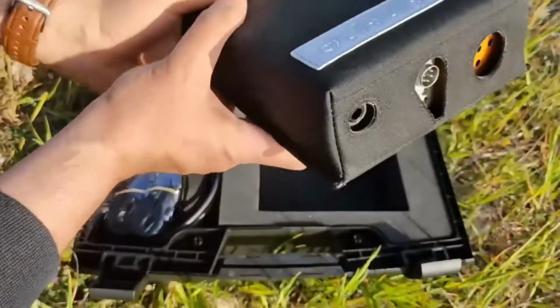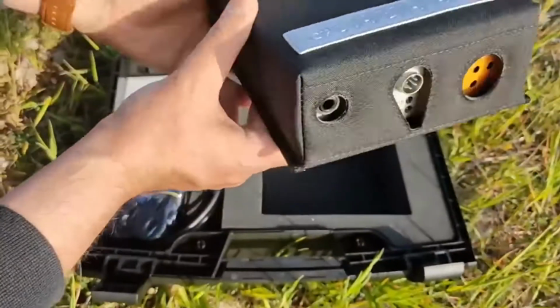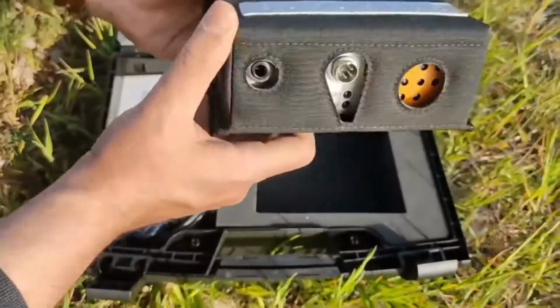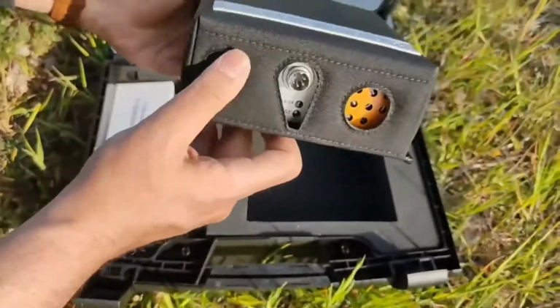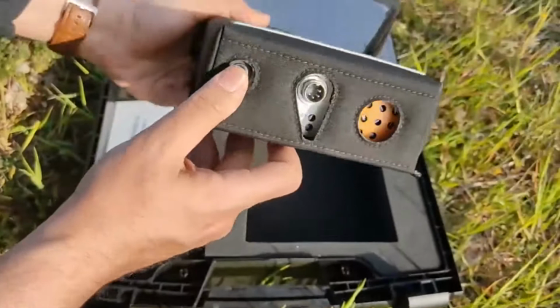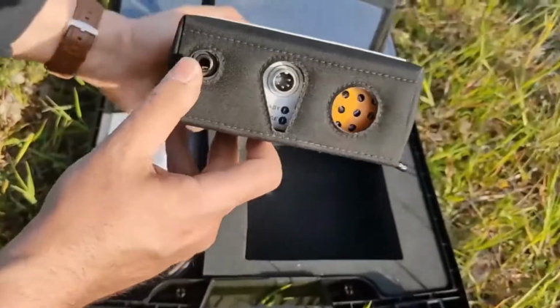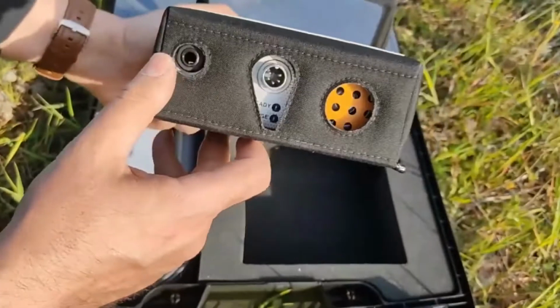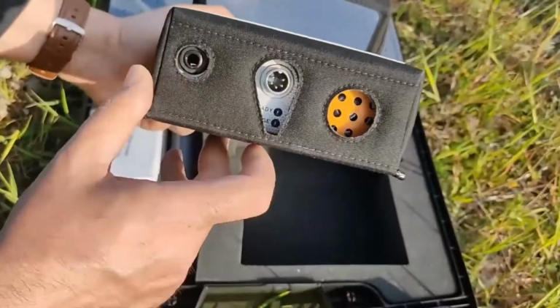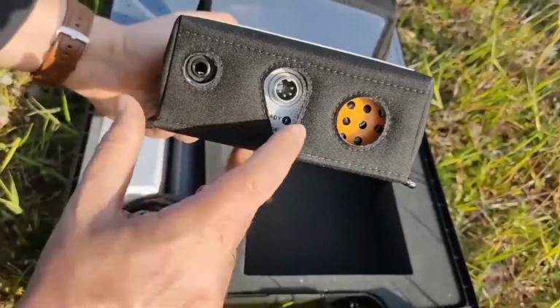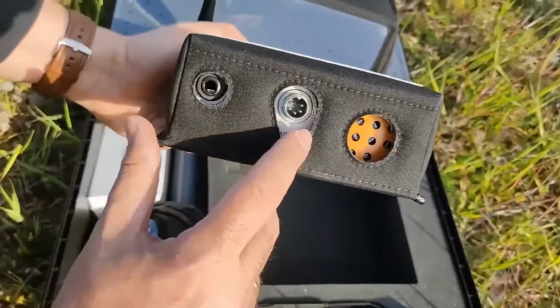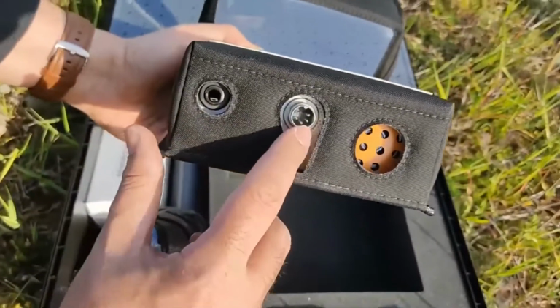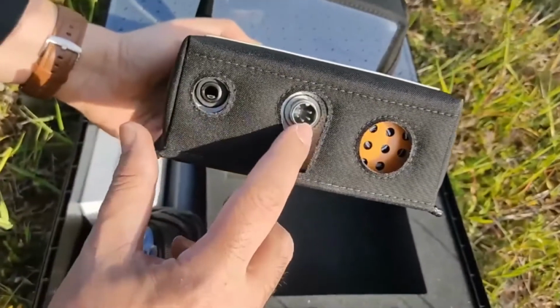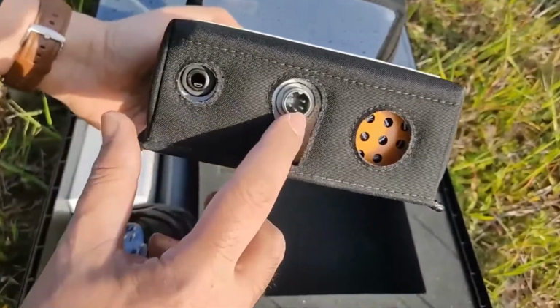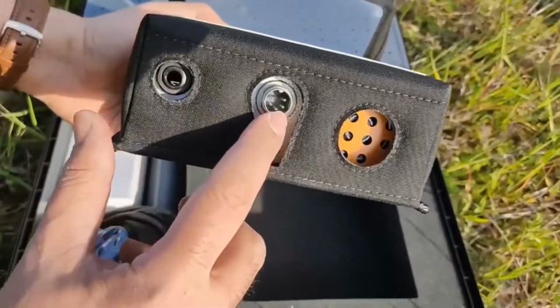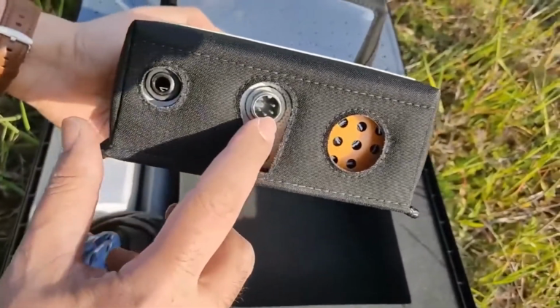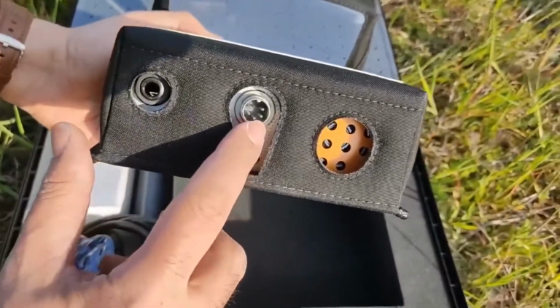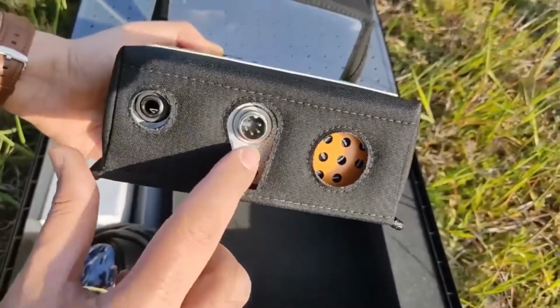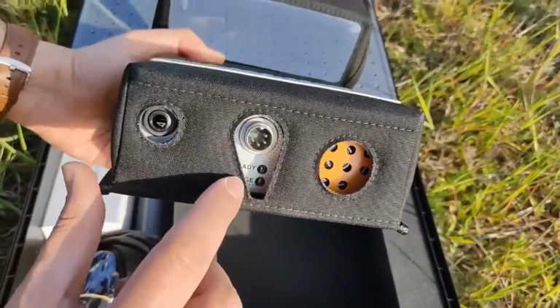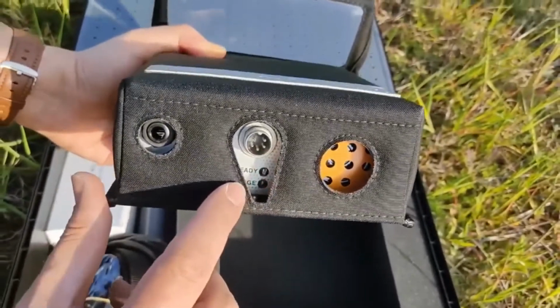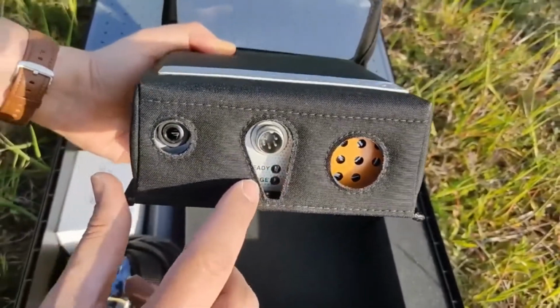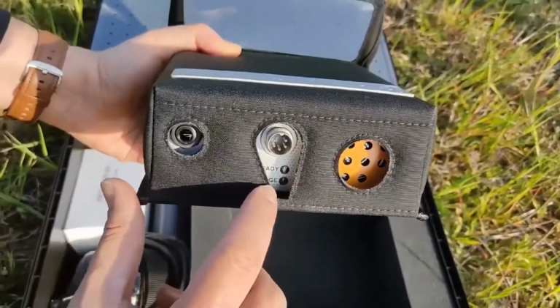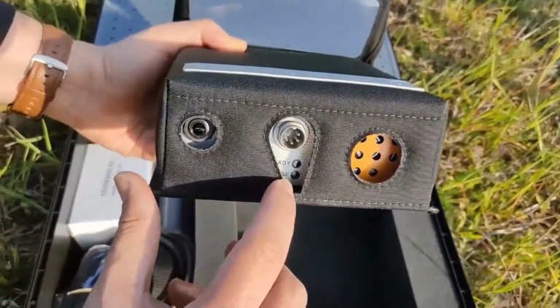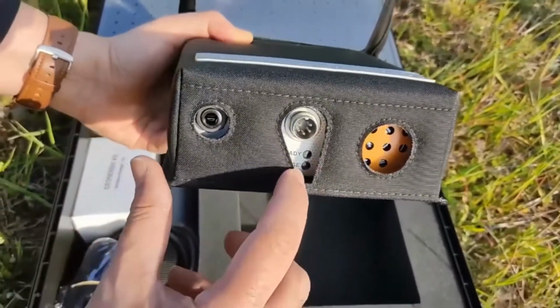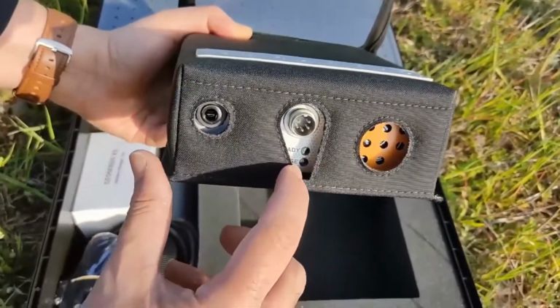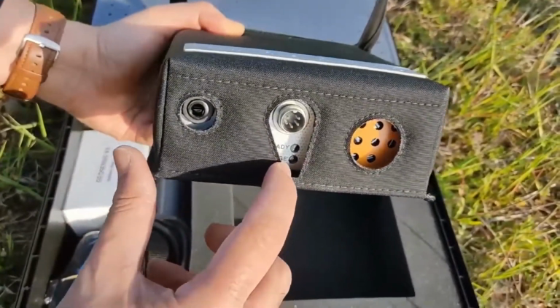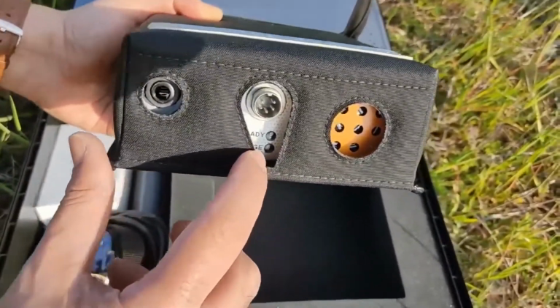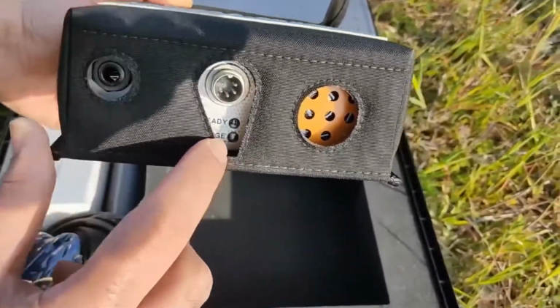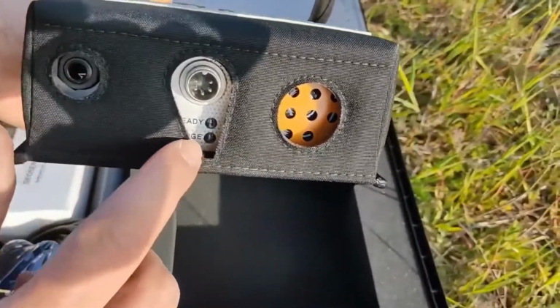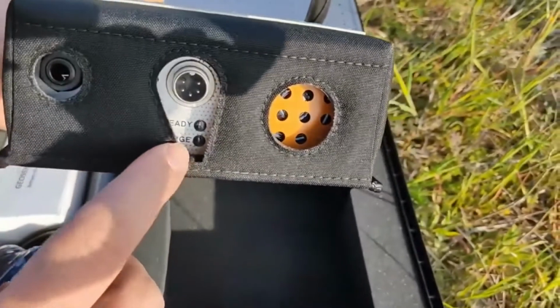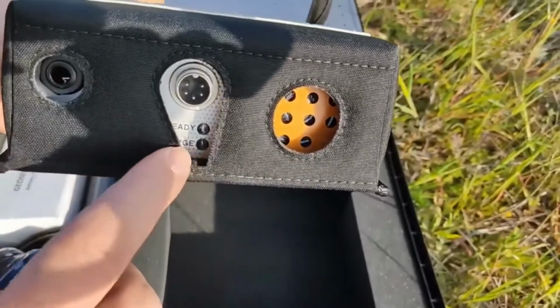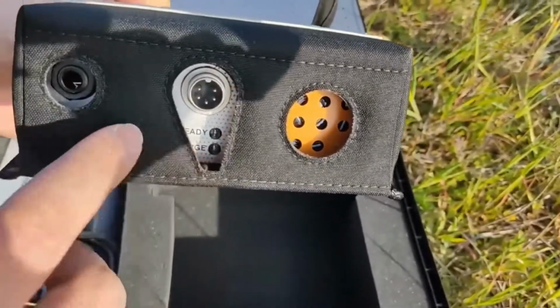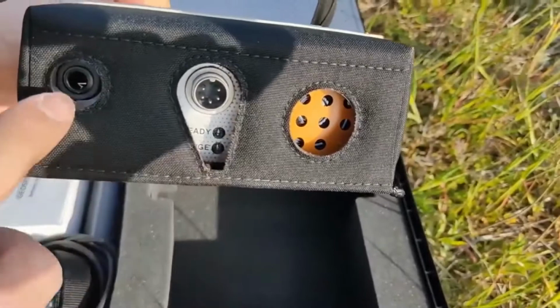At the backside, the coil and charger connector, also headphones and data logger jack.